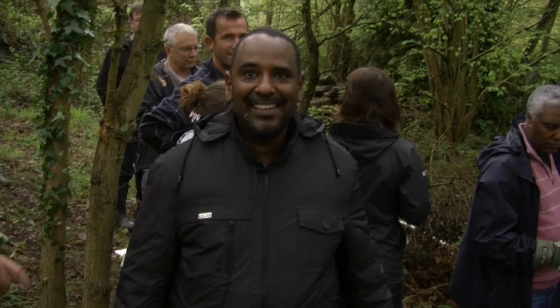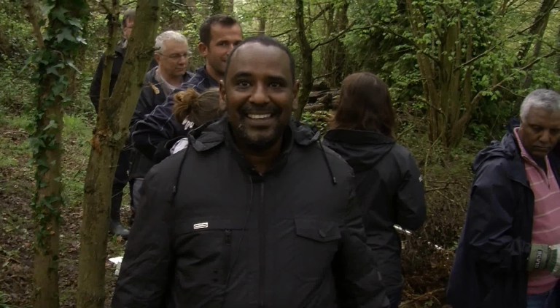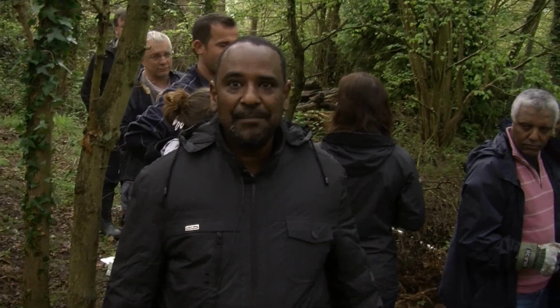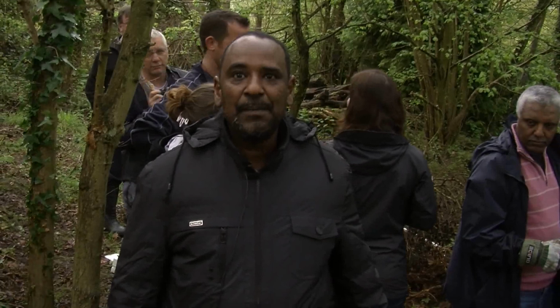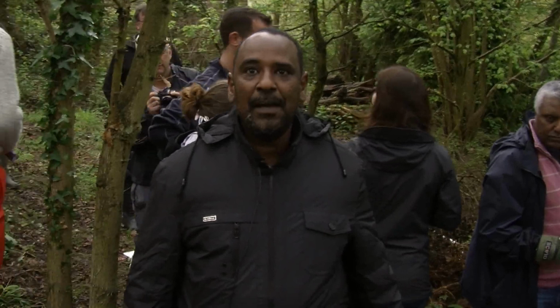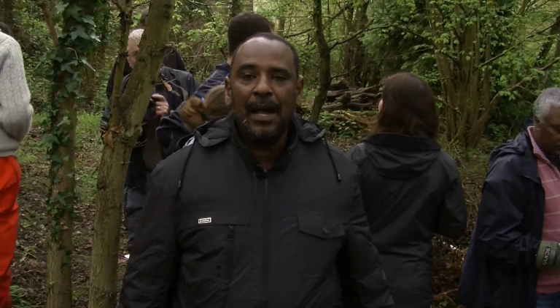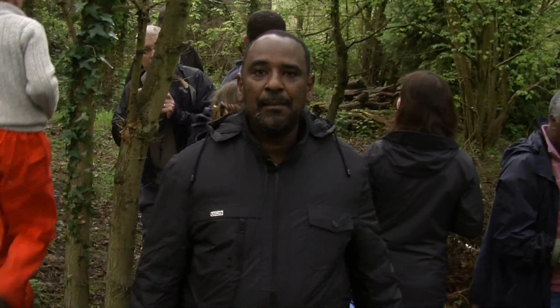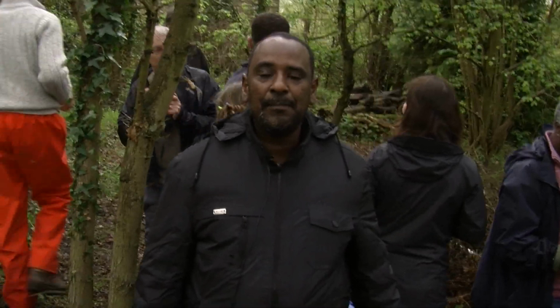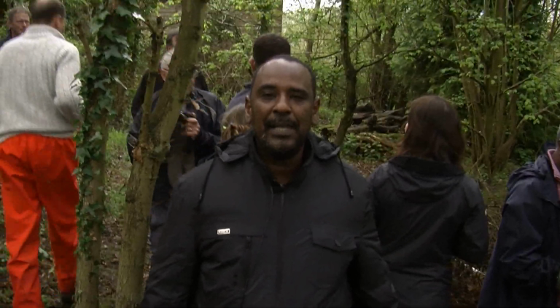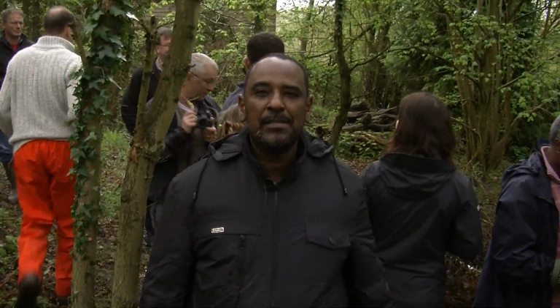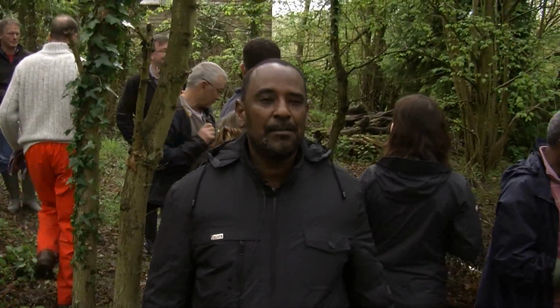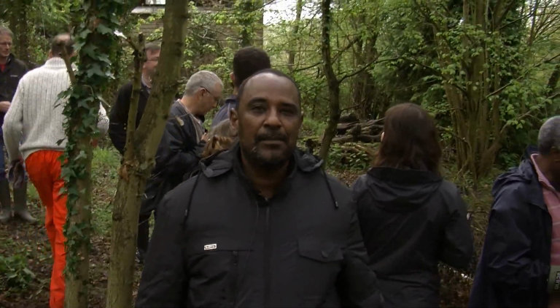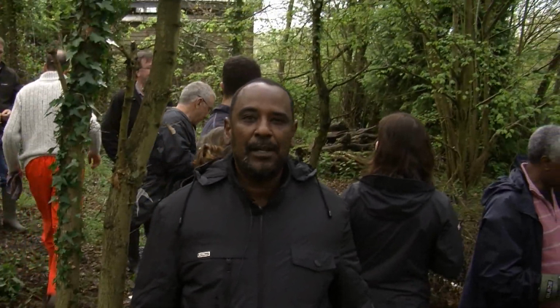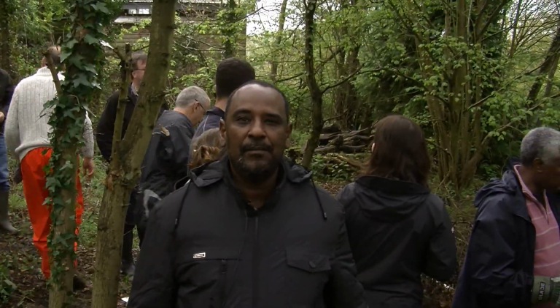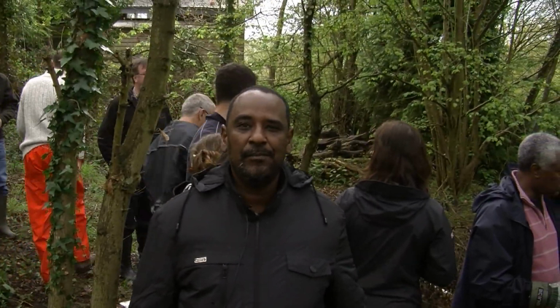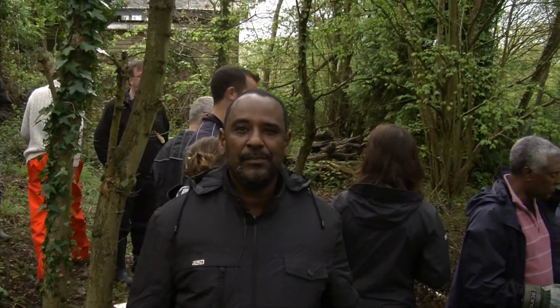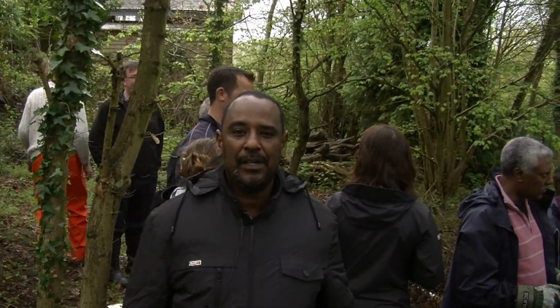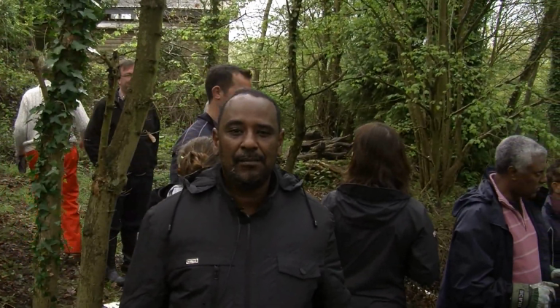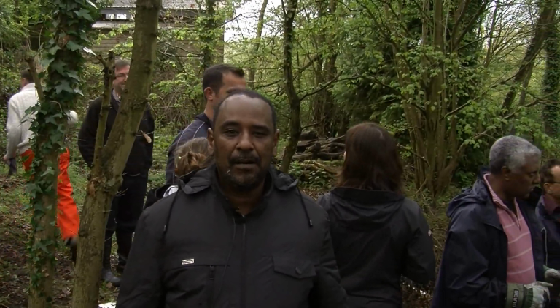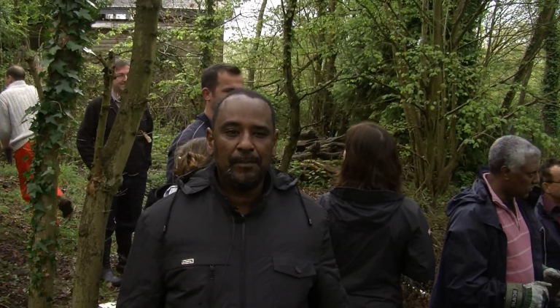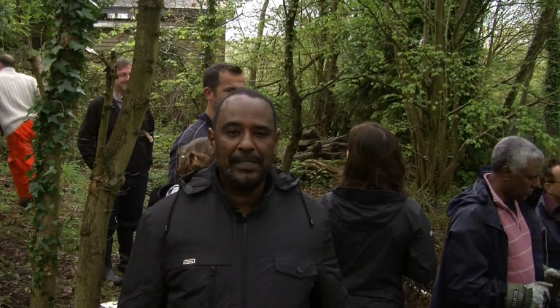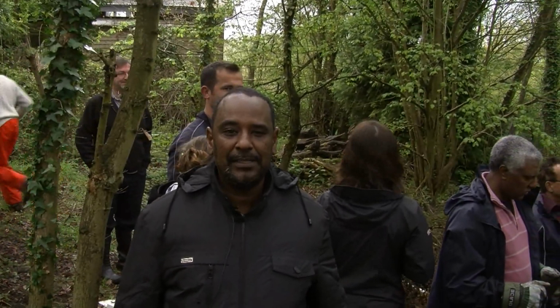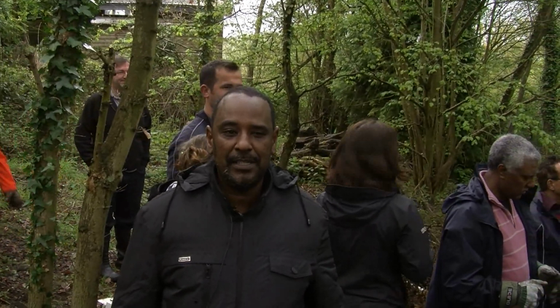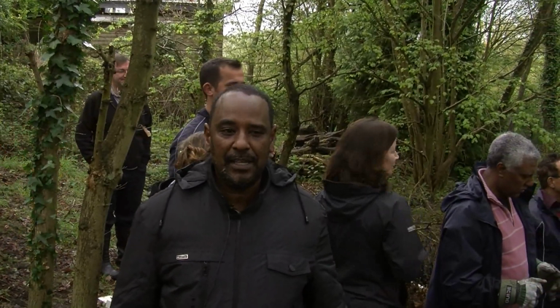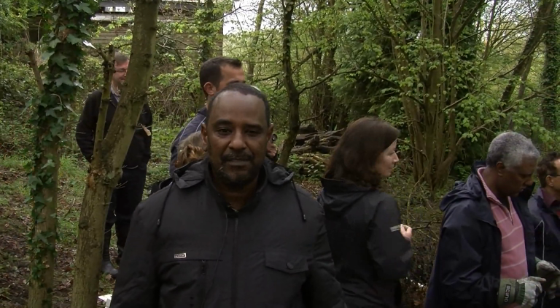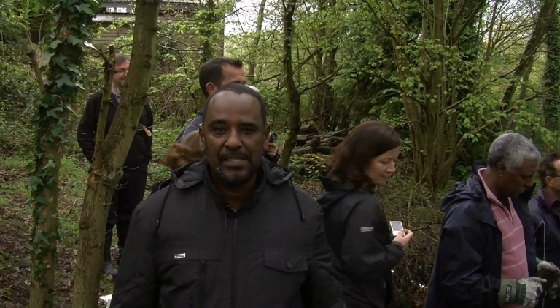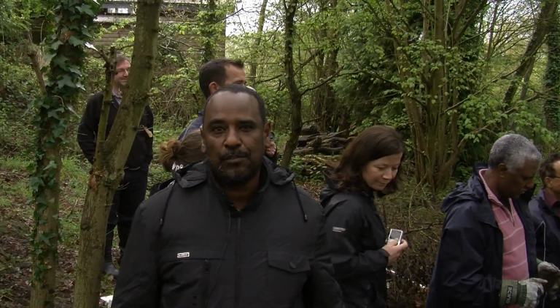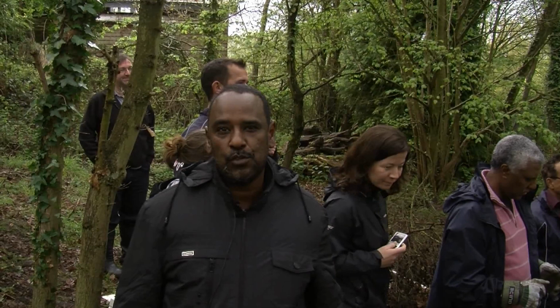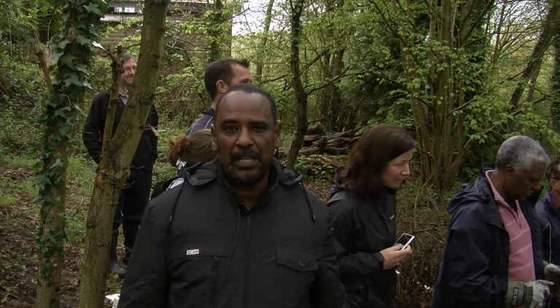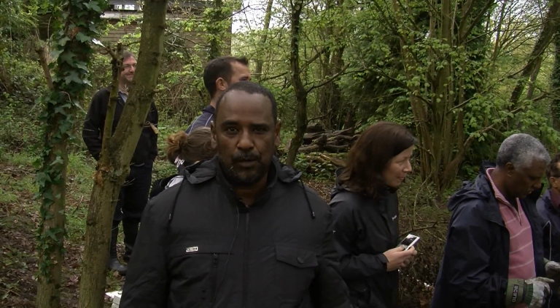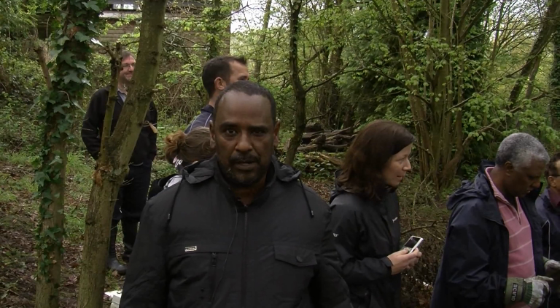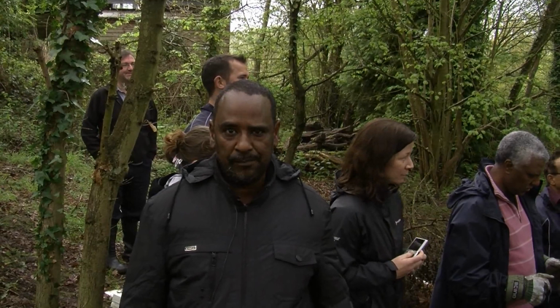My name is Abdi Maallim. I'm a public health engineering advisor for the Somalia Programme.